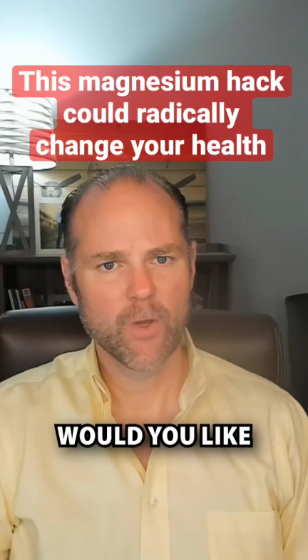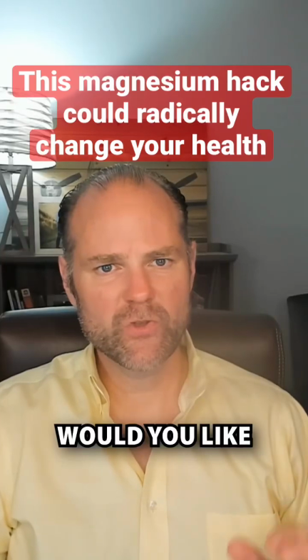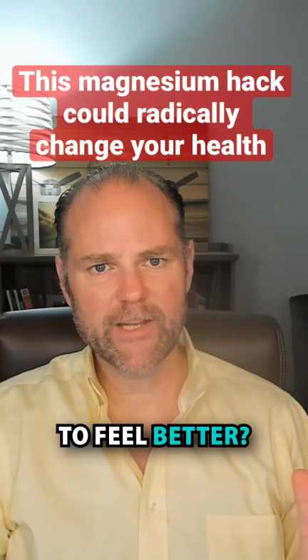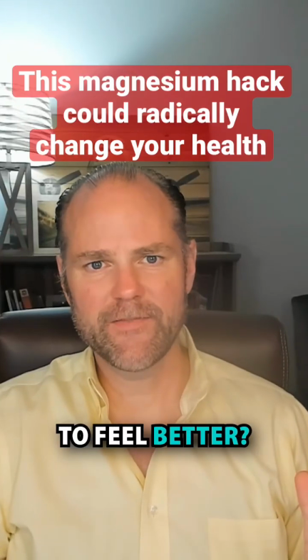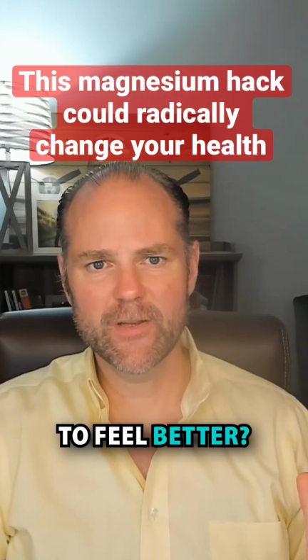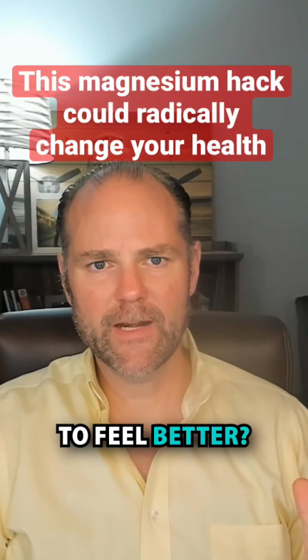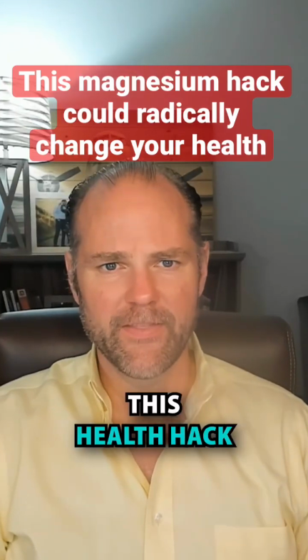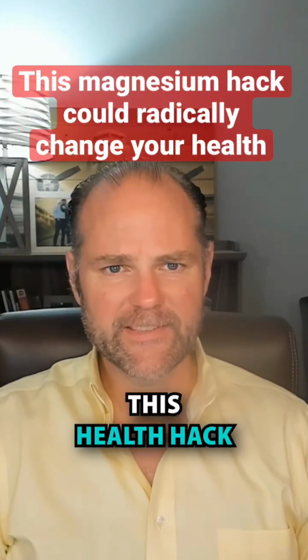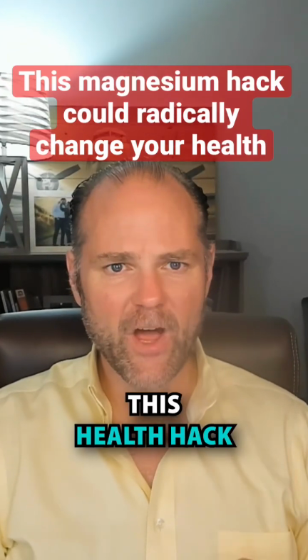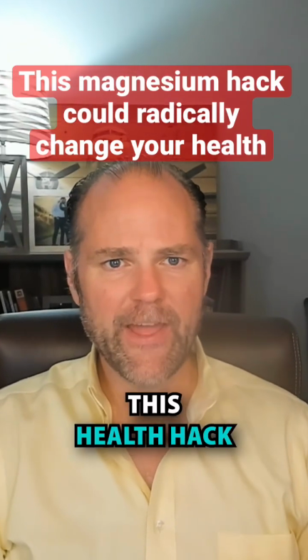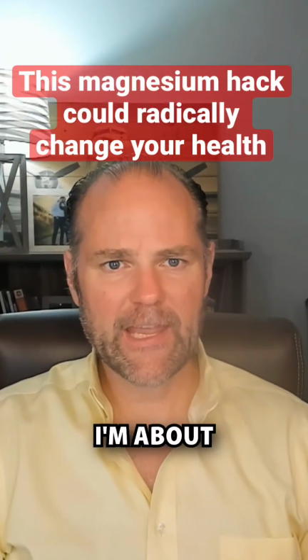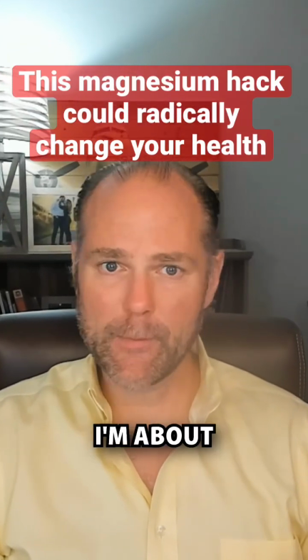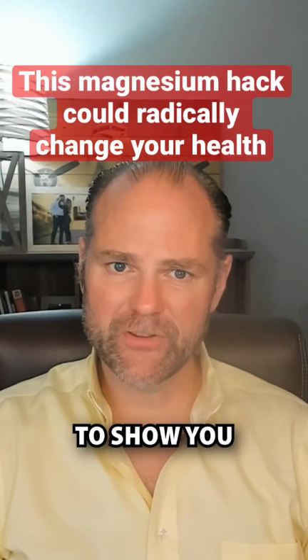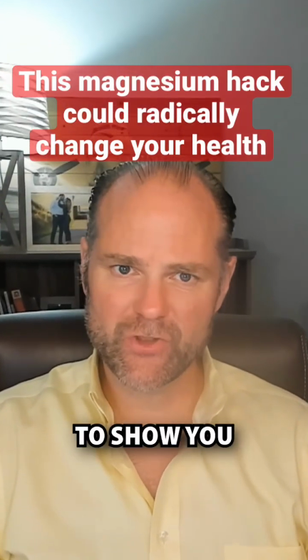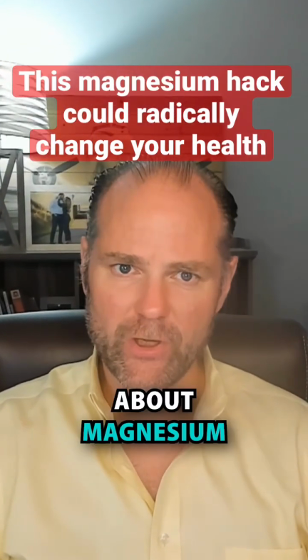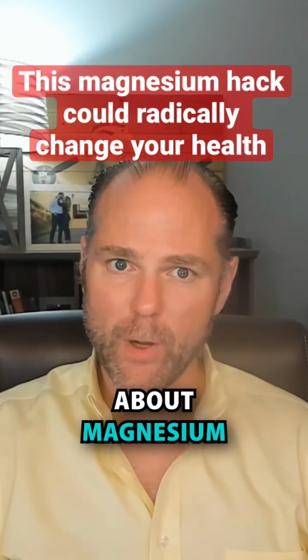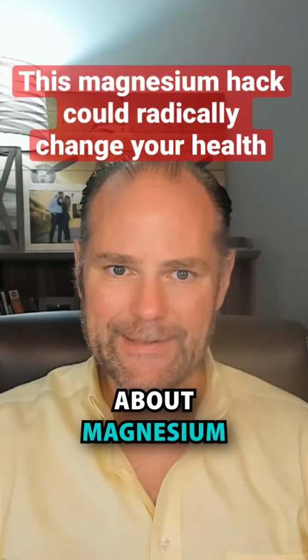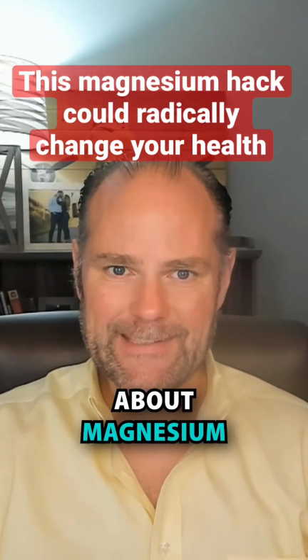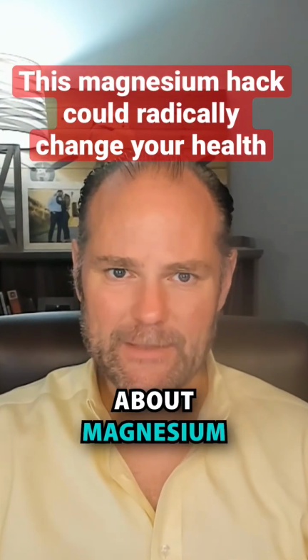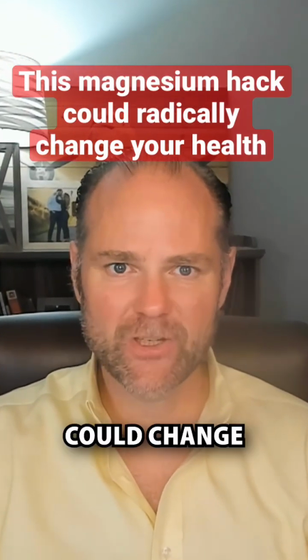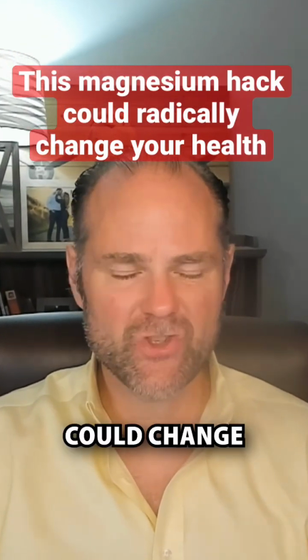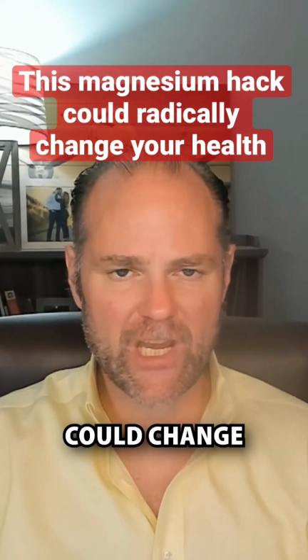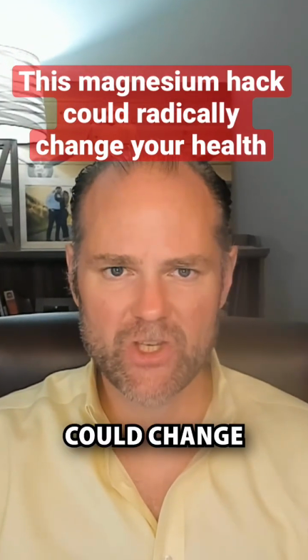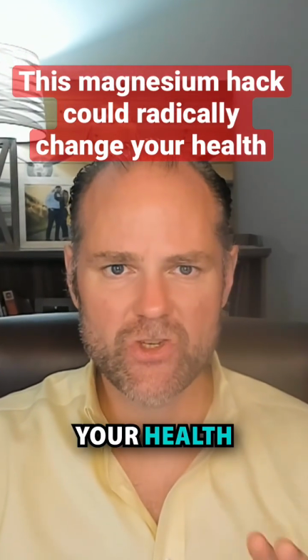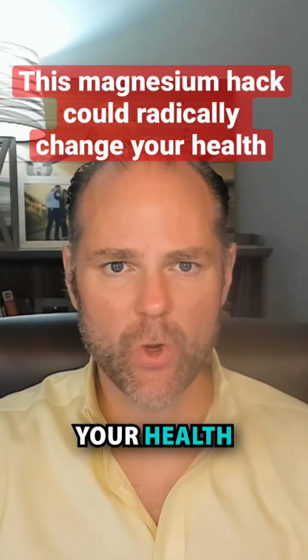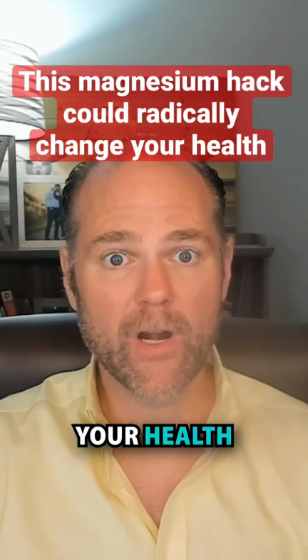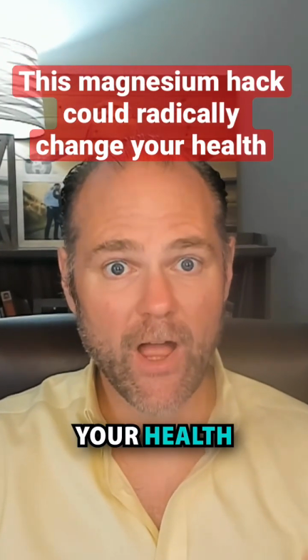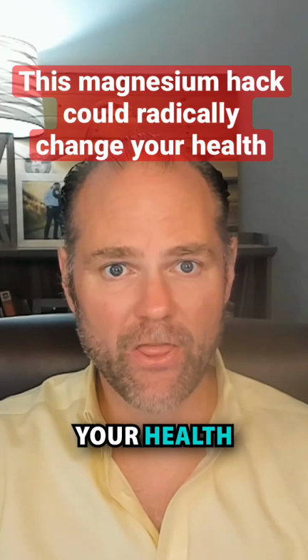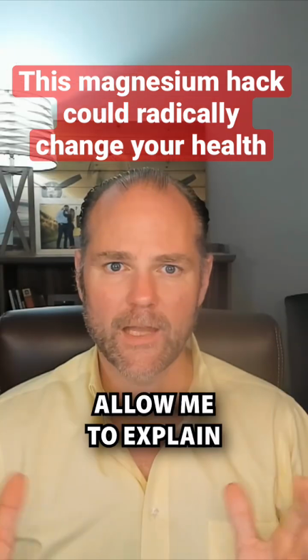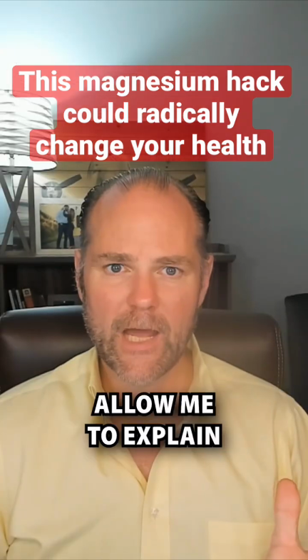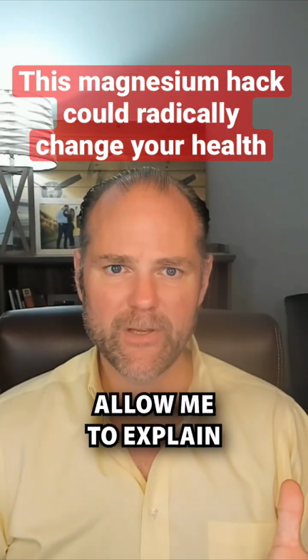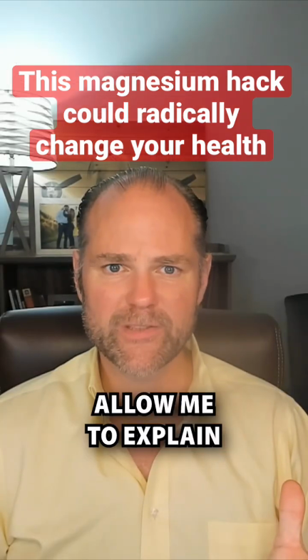Would you like to feel better? This health hack I'm about to show you about magnesium could change your health. Allow me to explain.